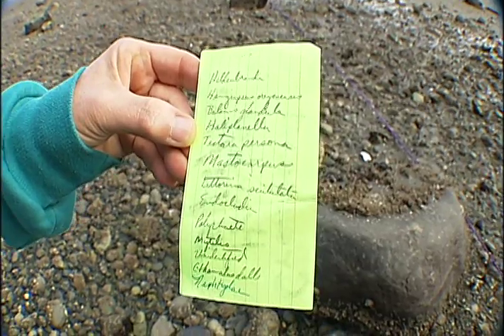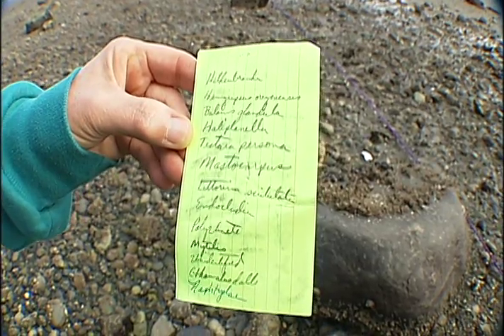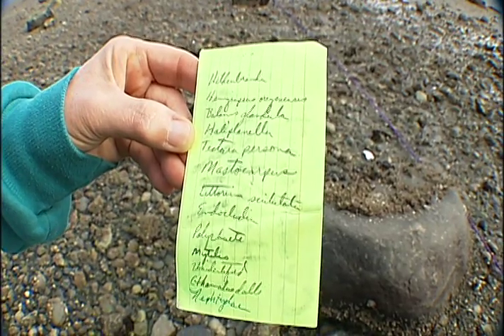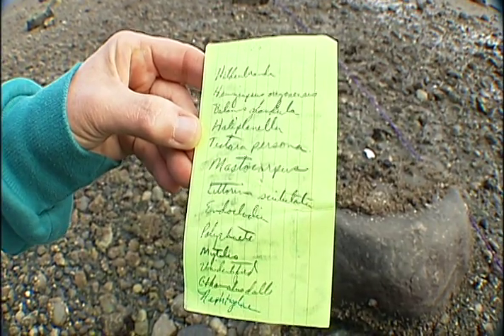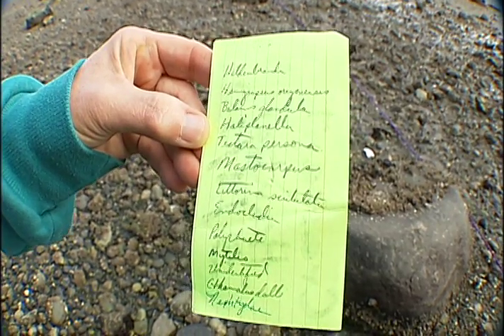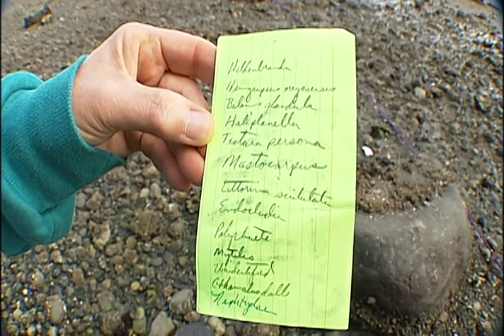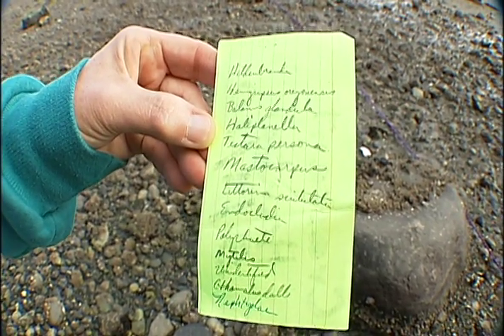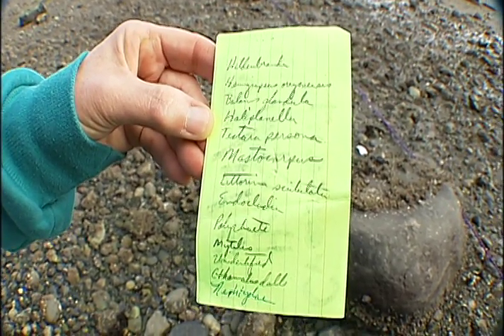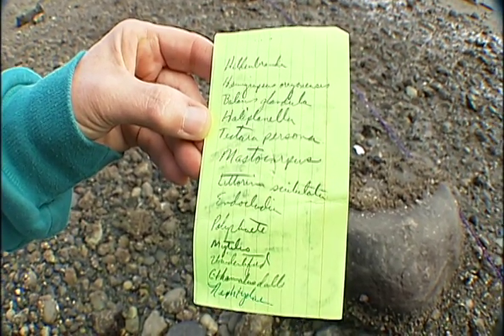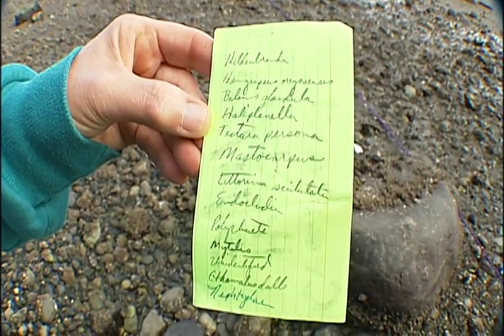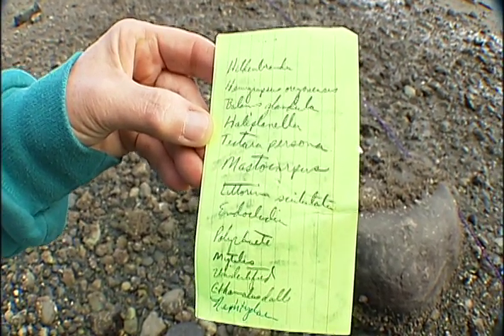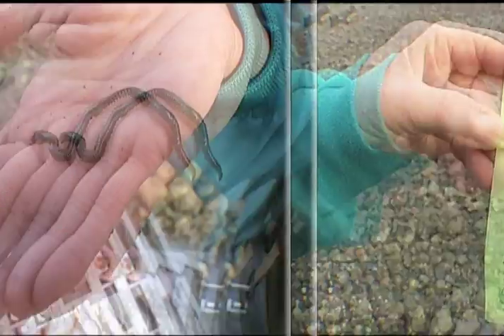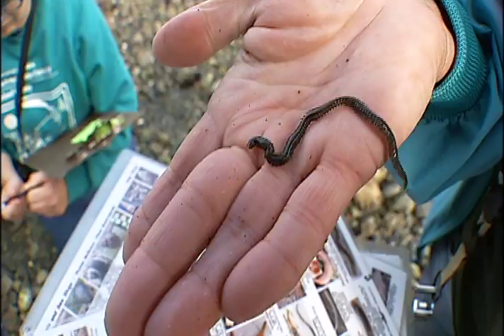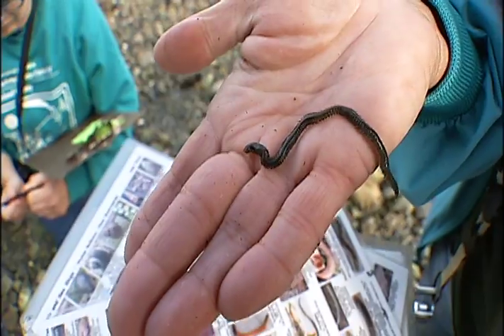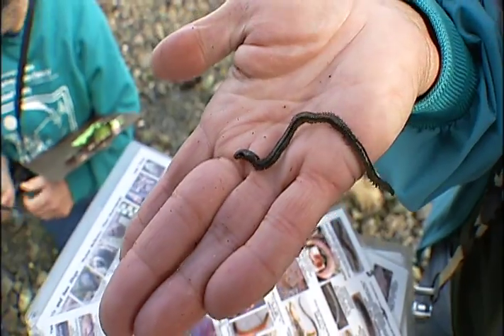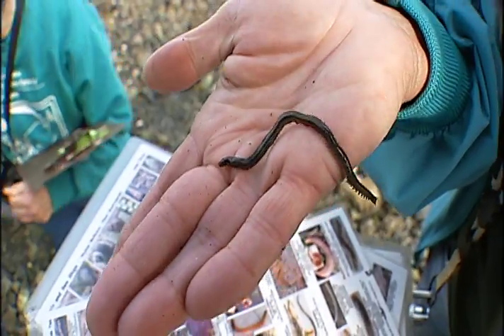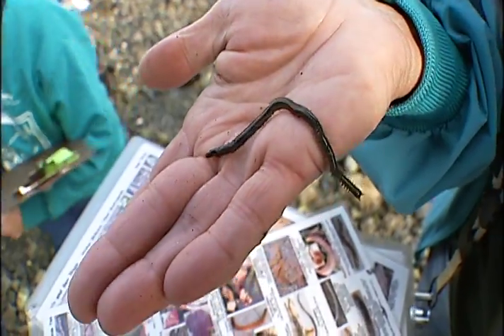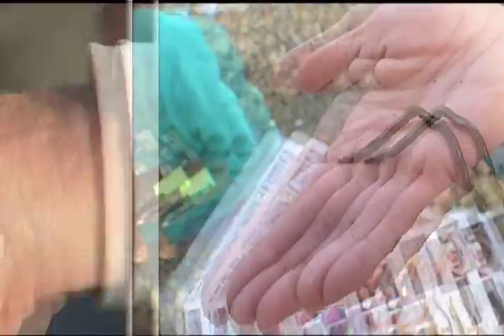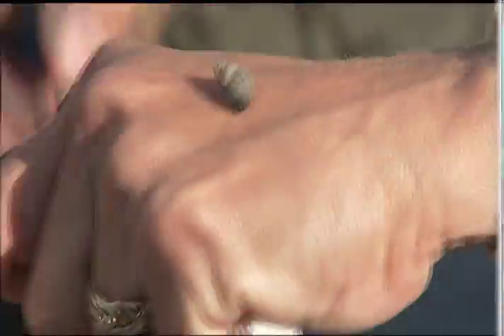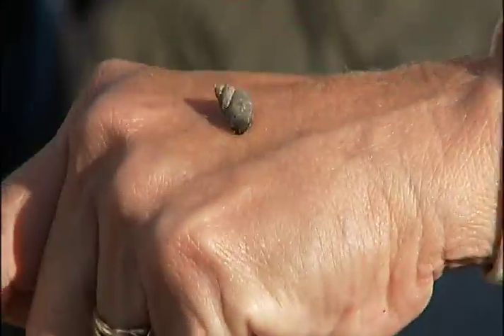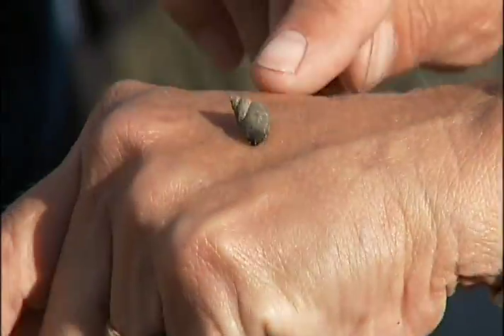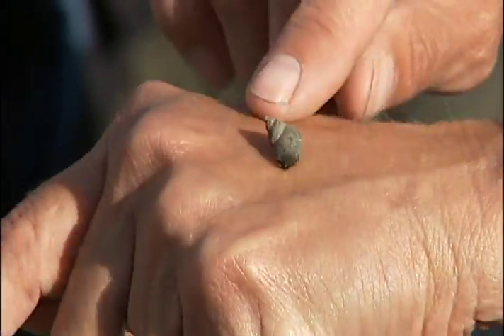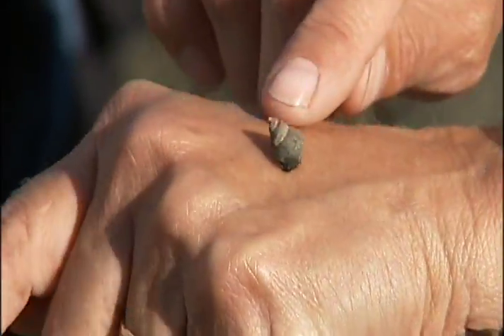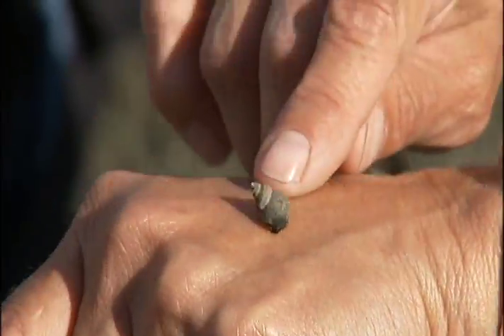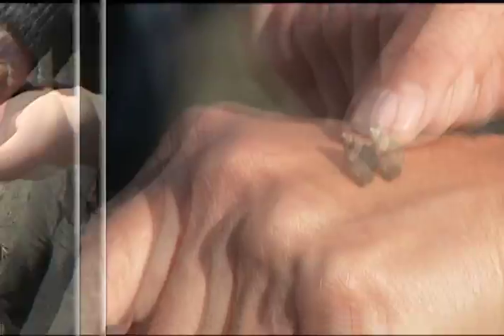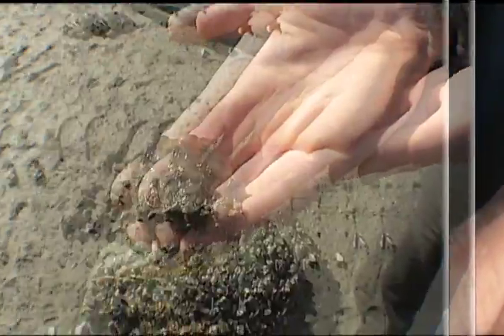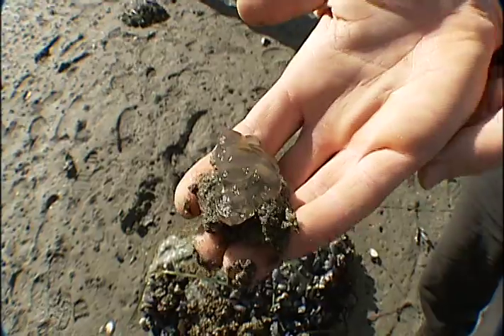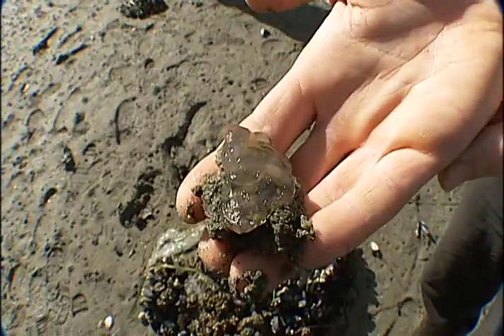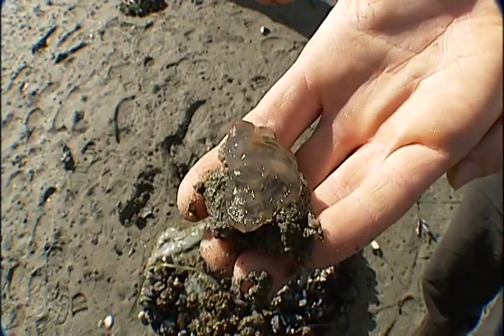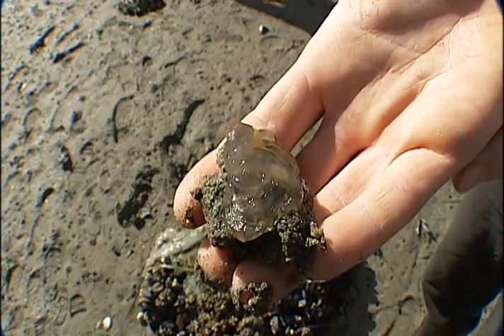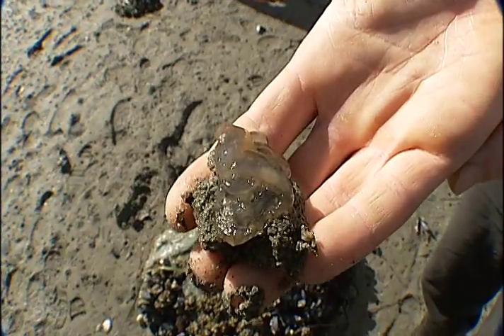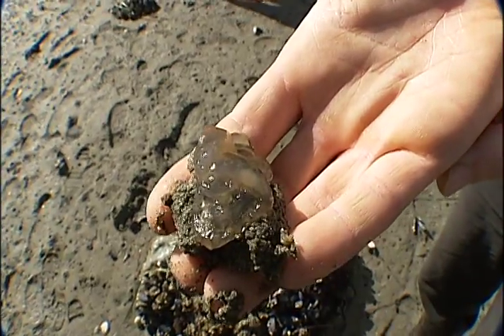Some are species most of us have never heard of: the segmented worm, the periwinkle snail, and the hooded nudibranch.